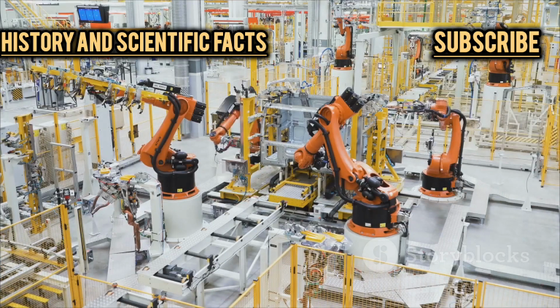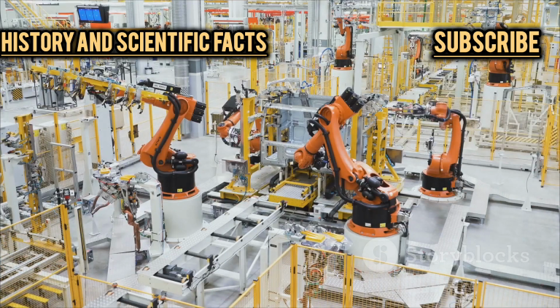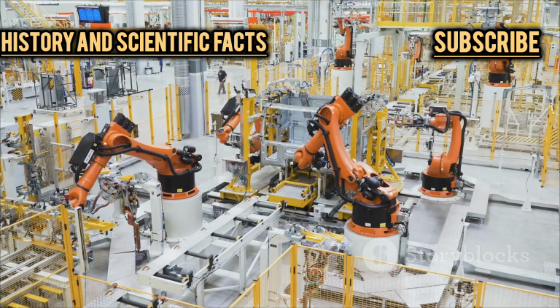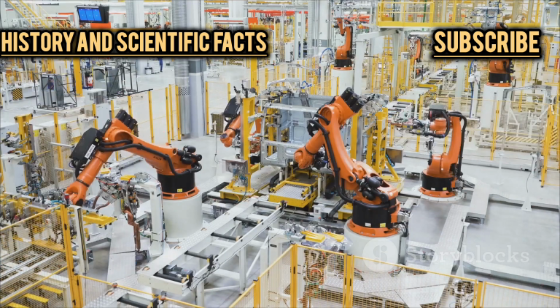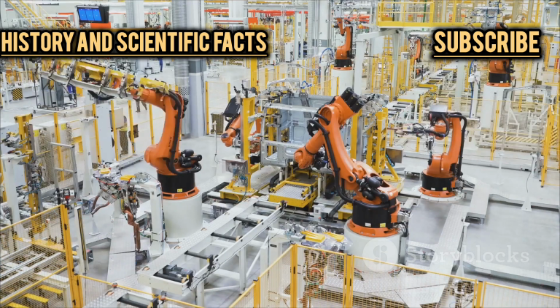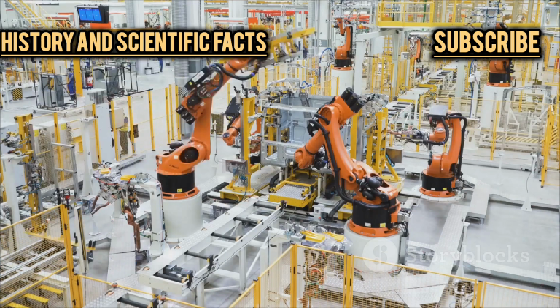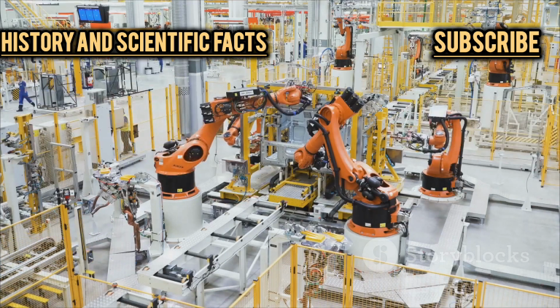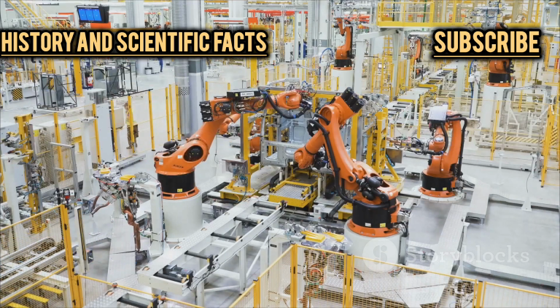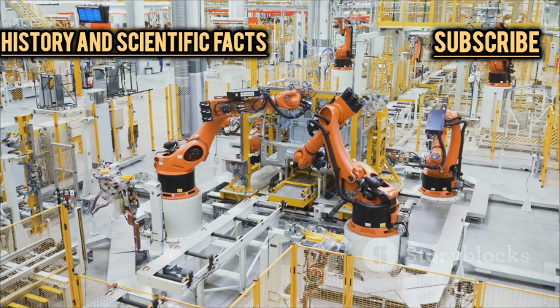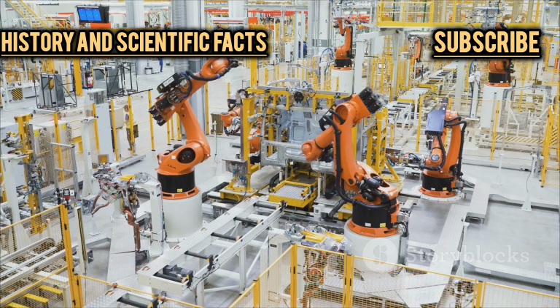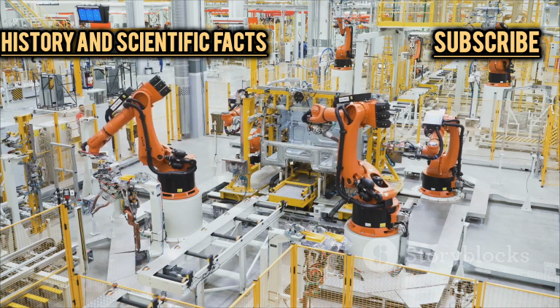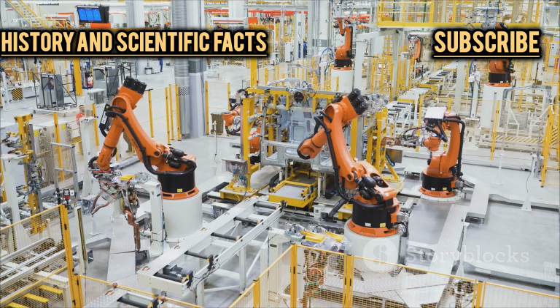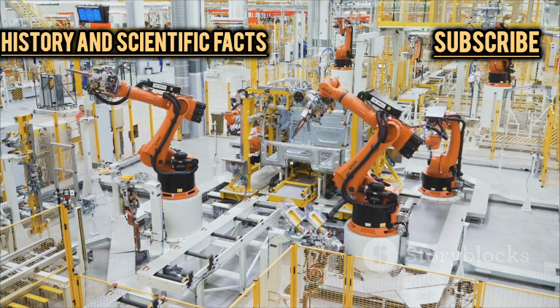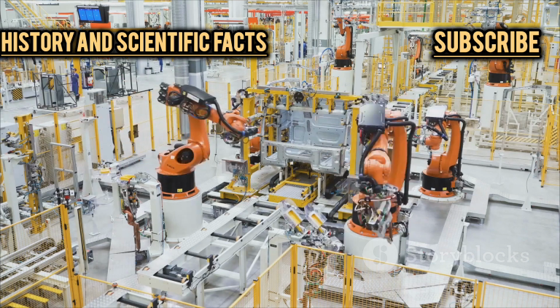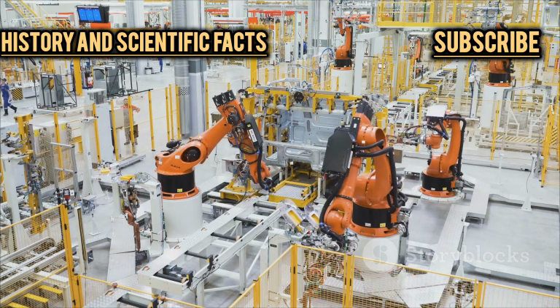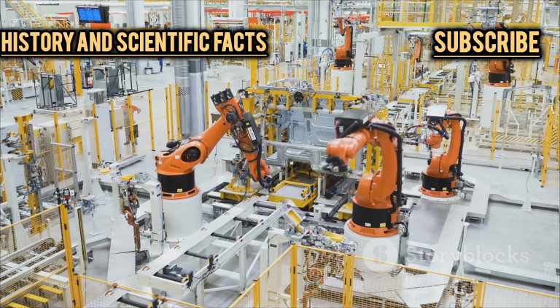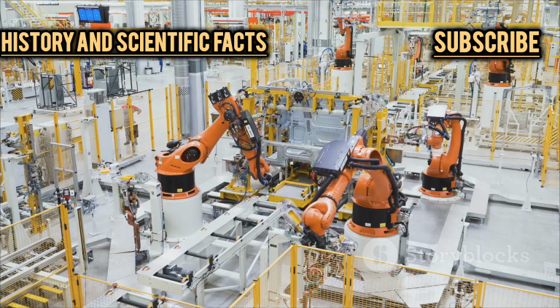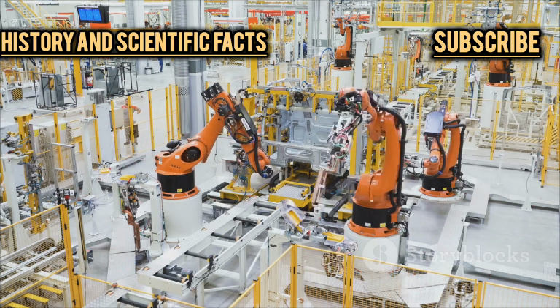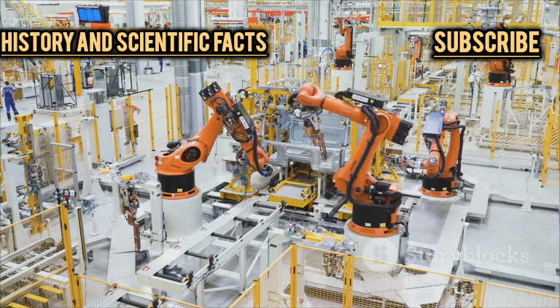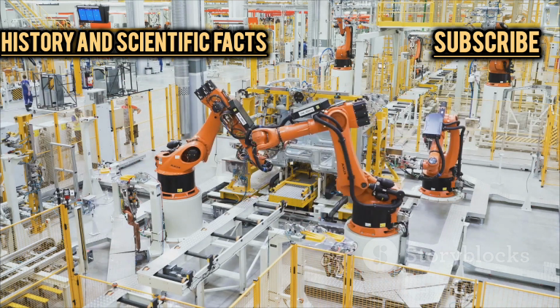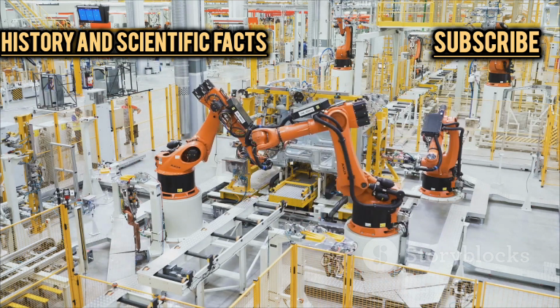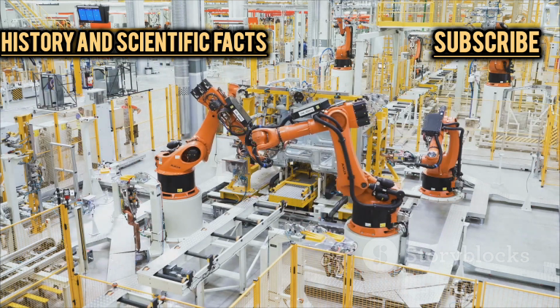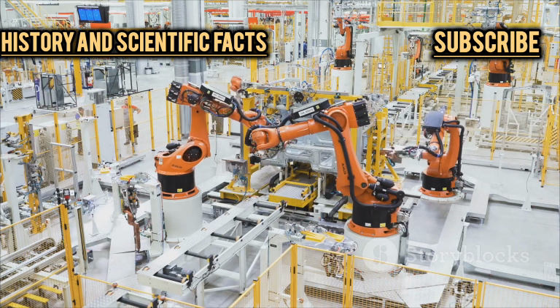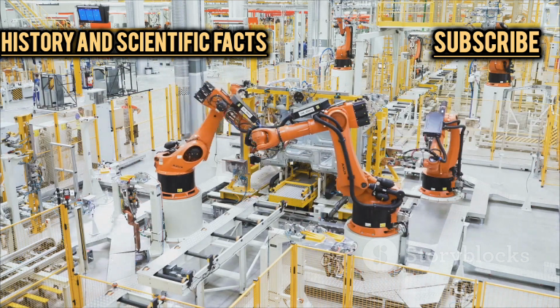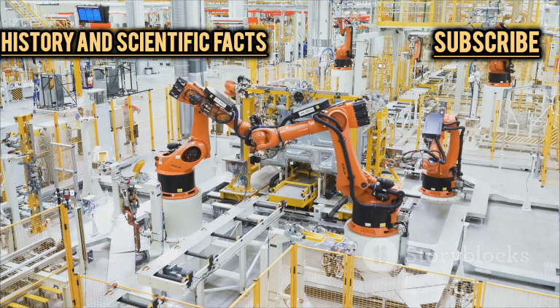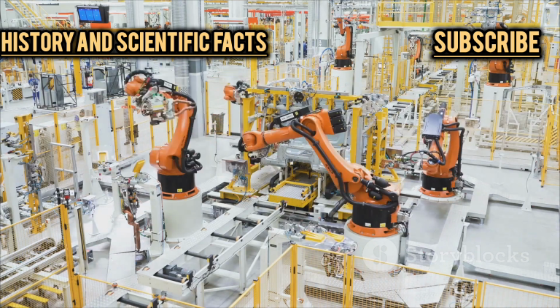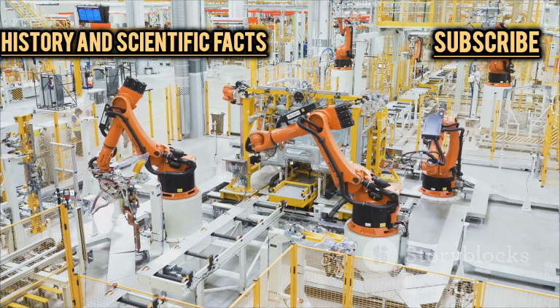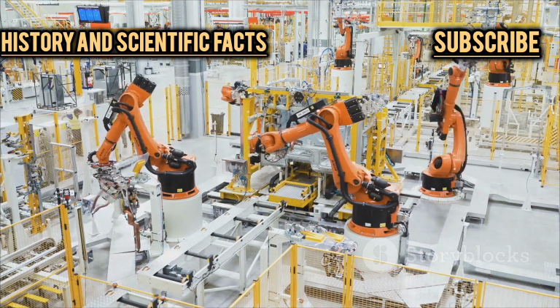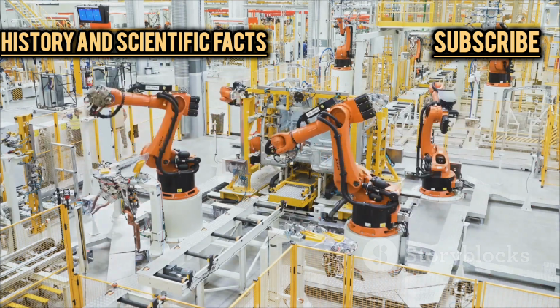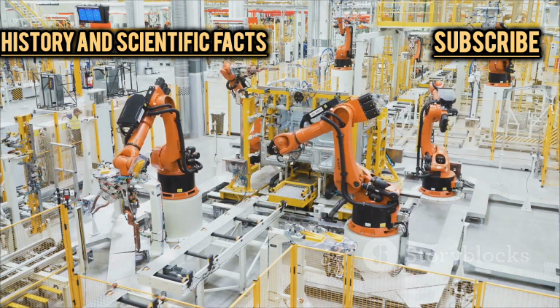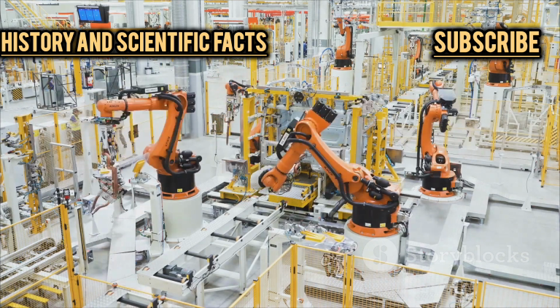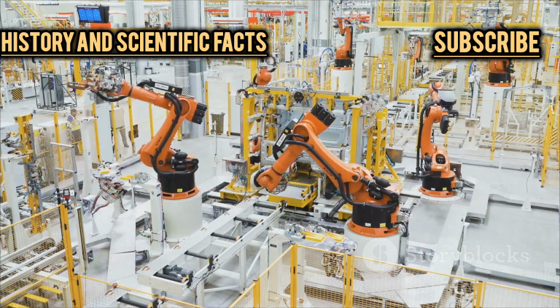It makes you wonder: are we on the cusp of a robot revolution? Well, hold your horses — let's break down what Hyundai's robot army is really all about and what the future might hold.